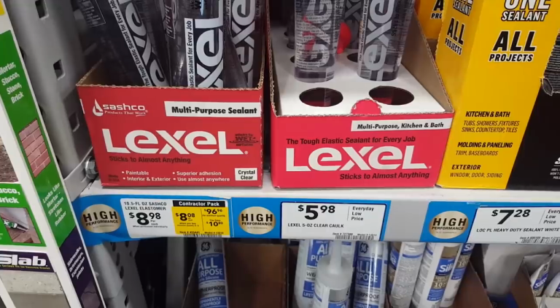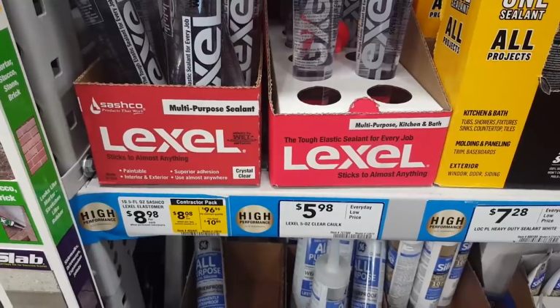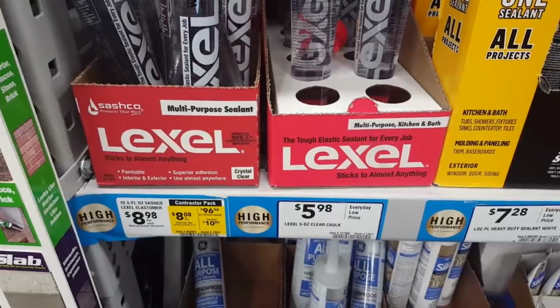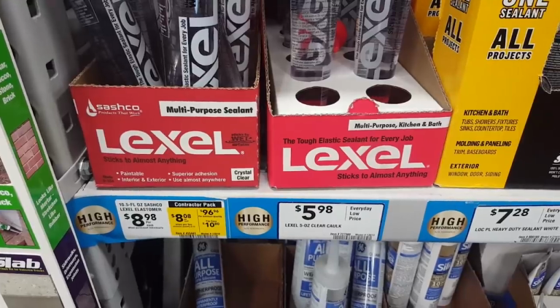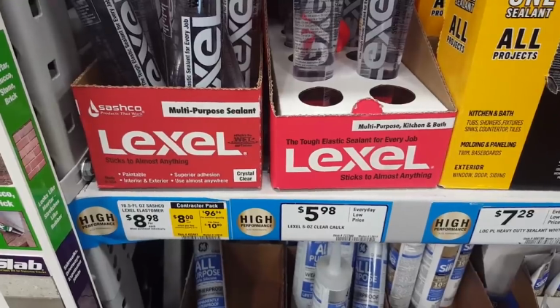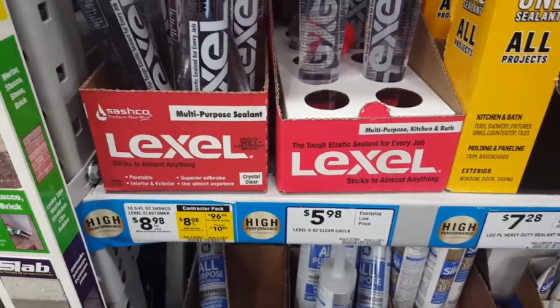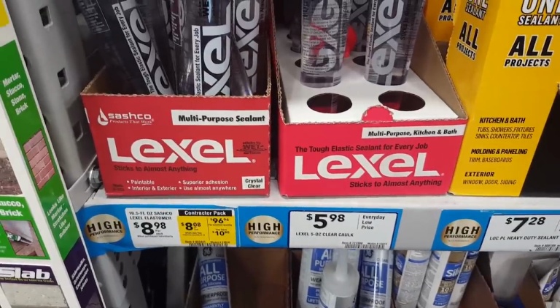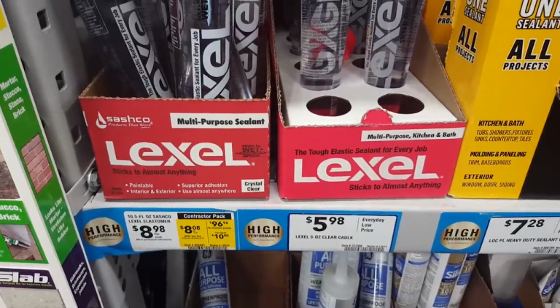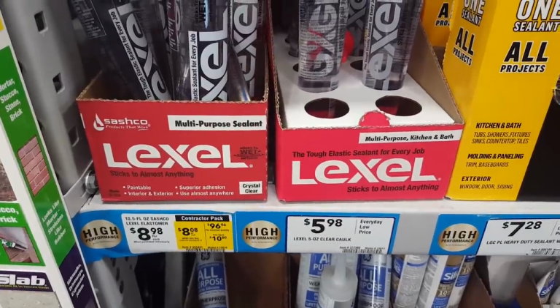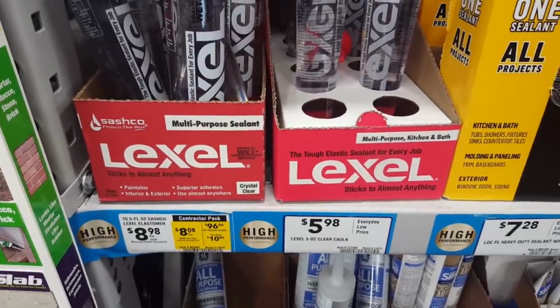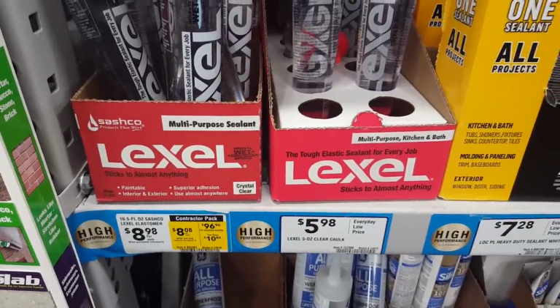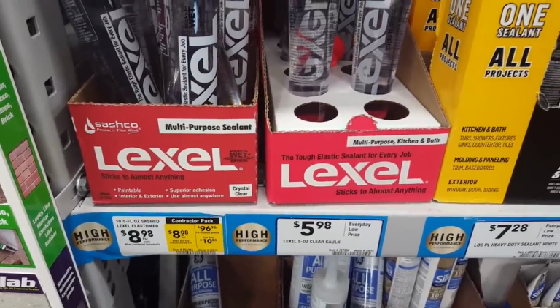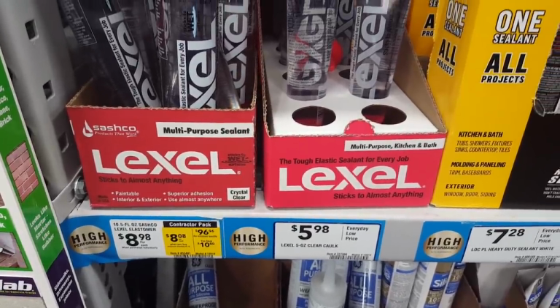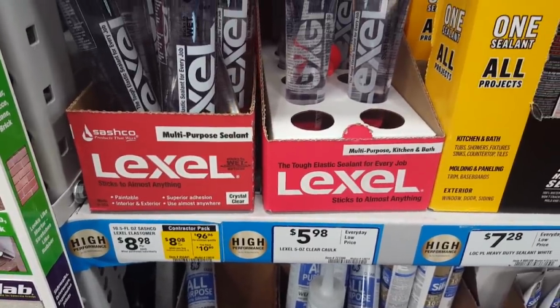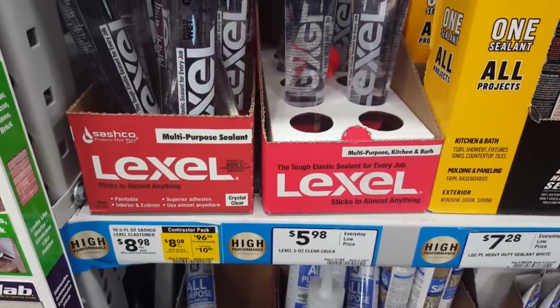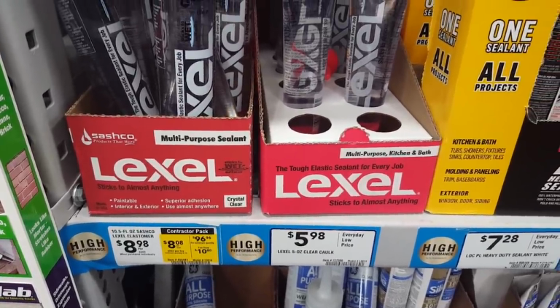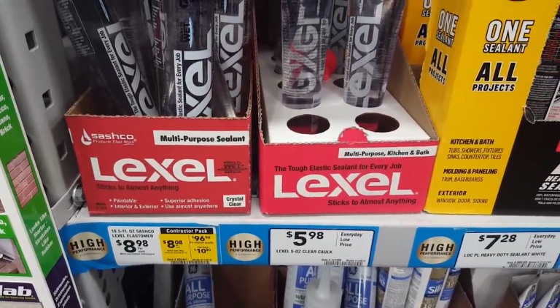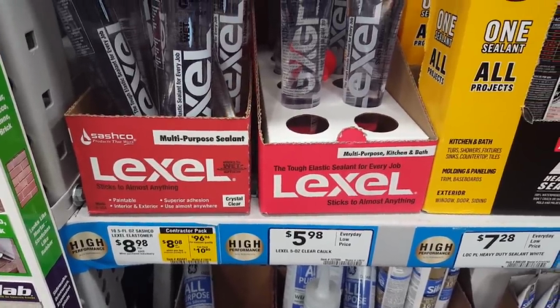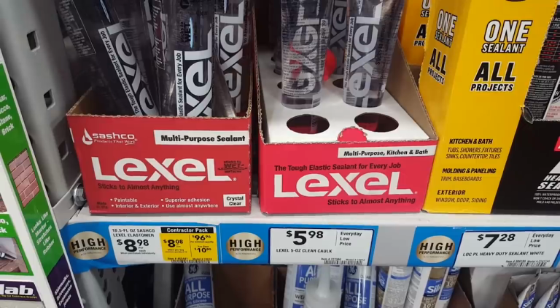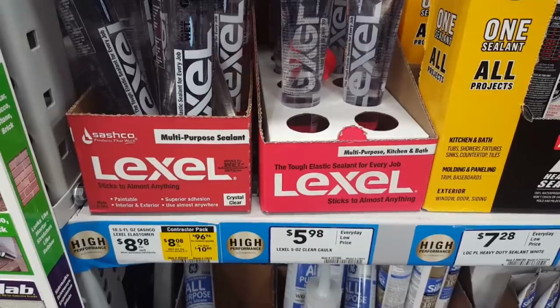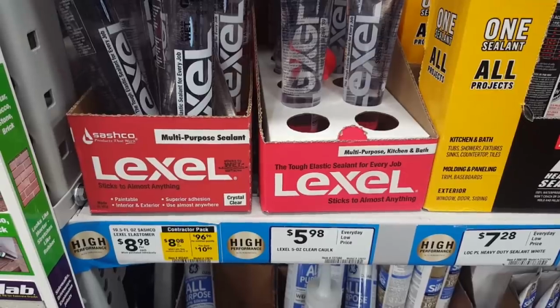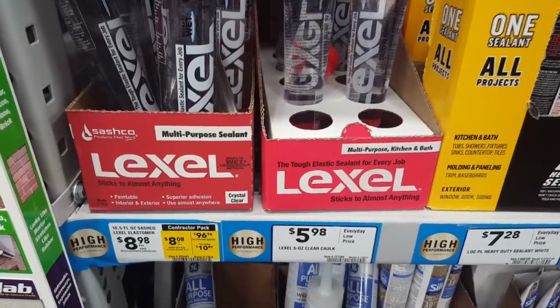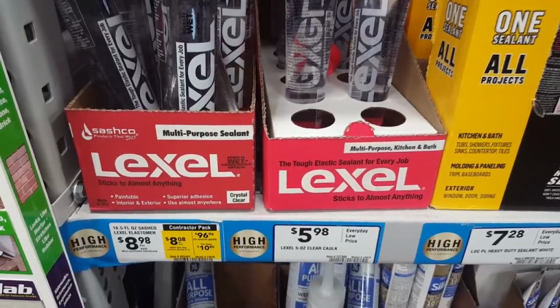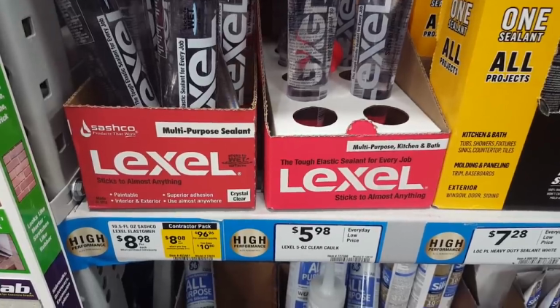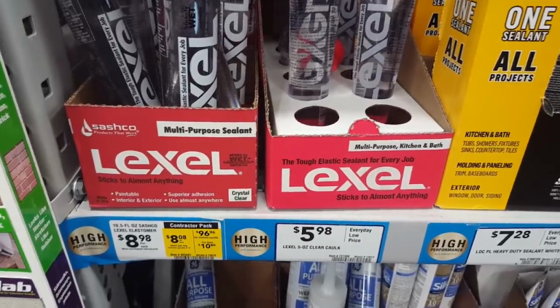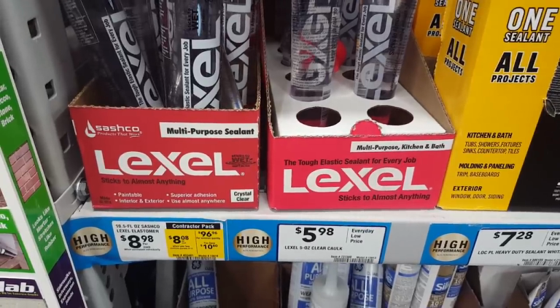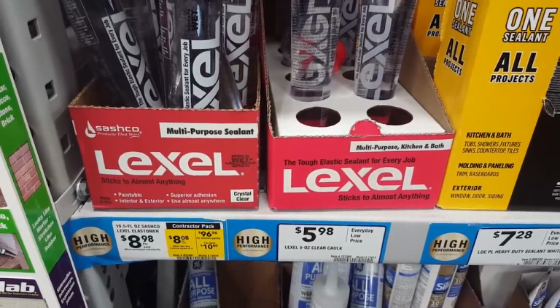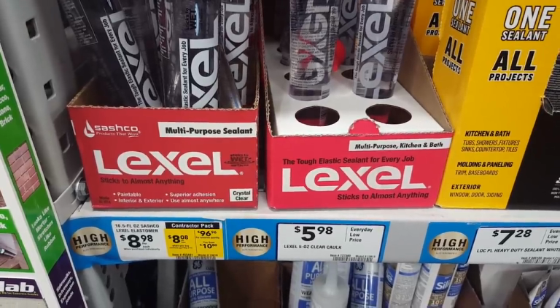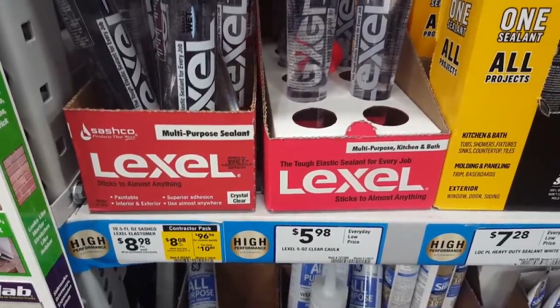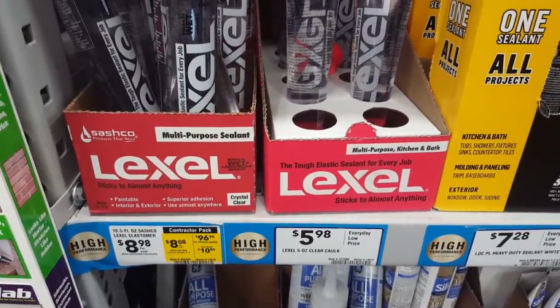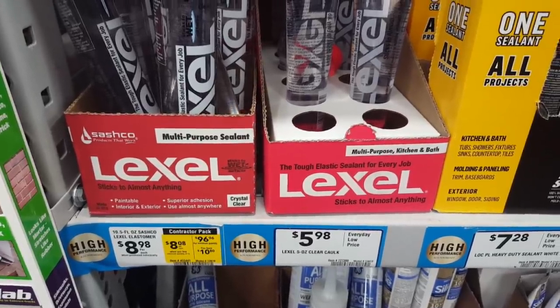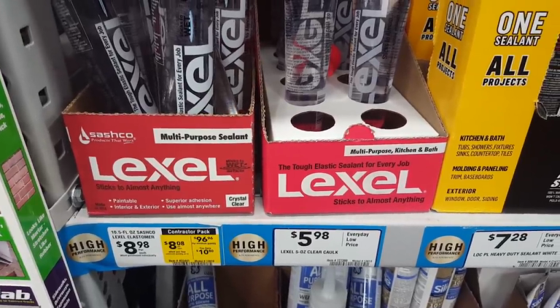Here I am in the sealant aisle once again. Oh, underwater hamsterology — why can't I quit you?